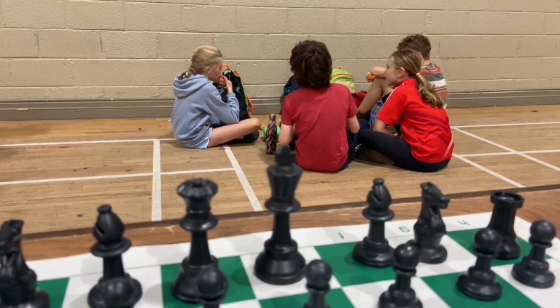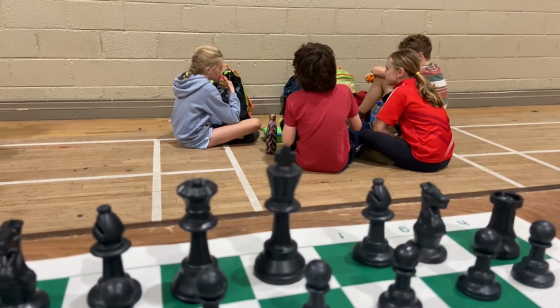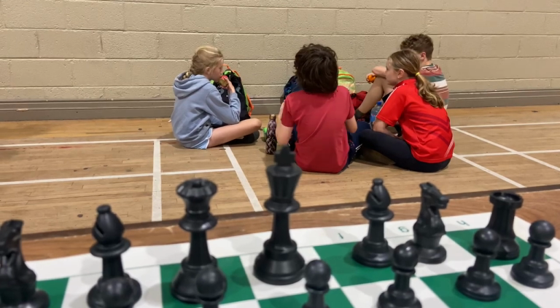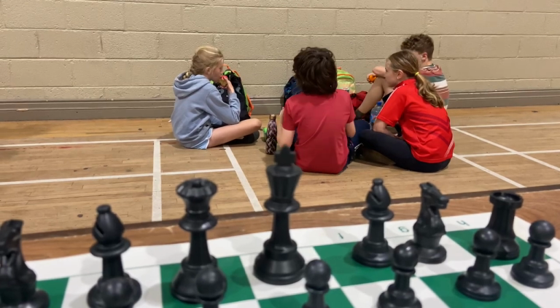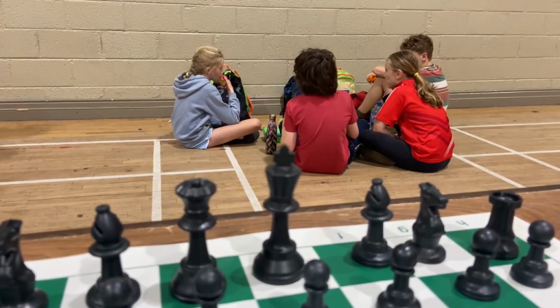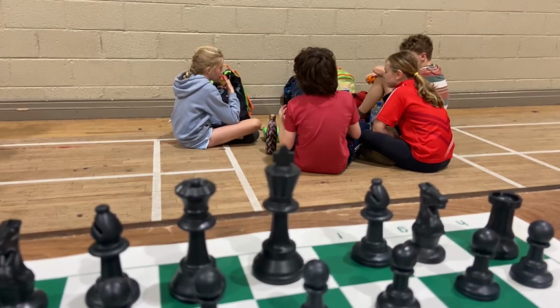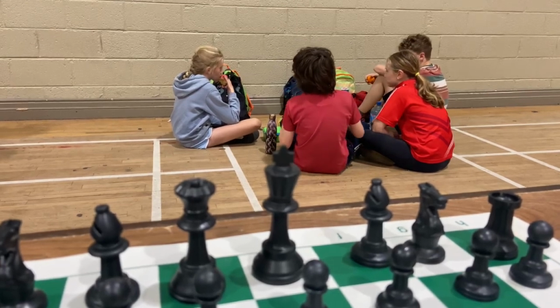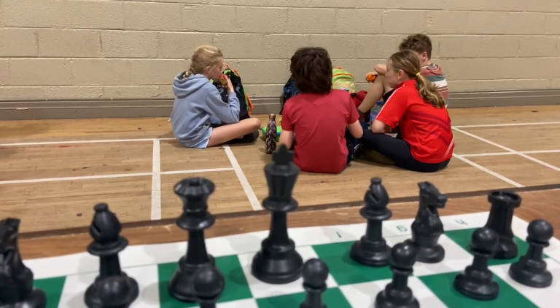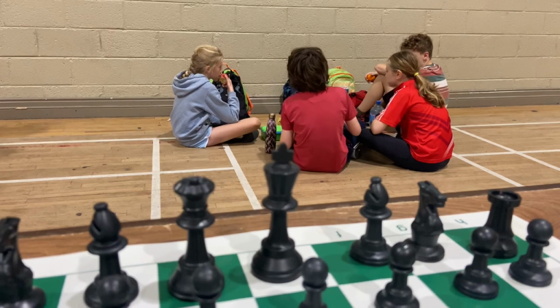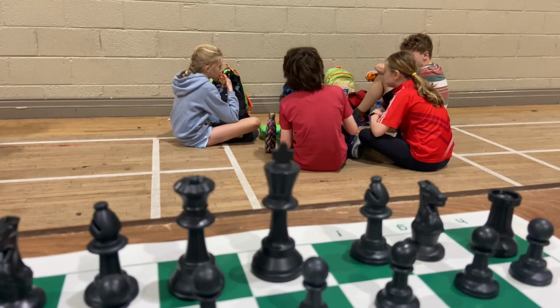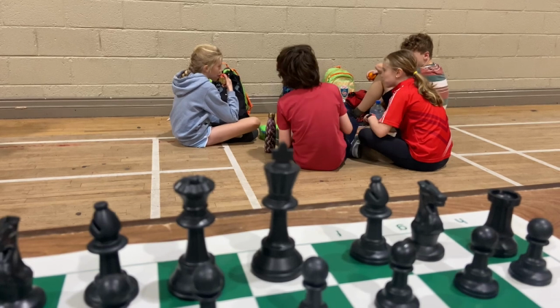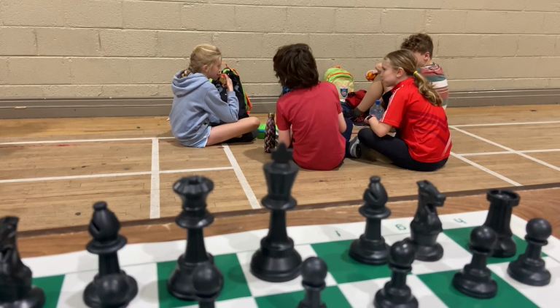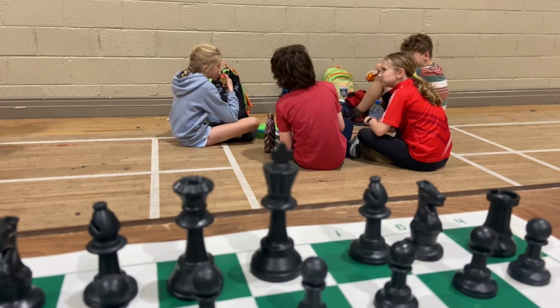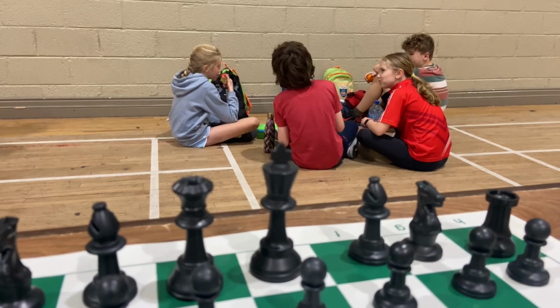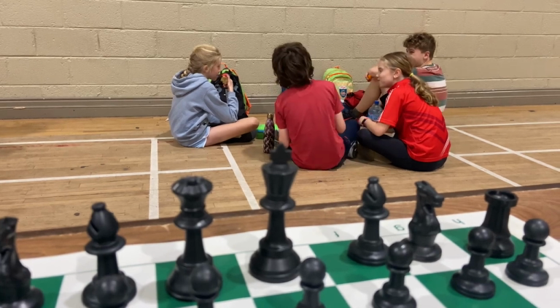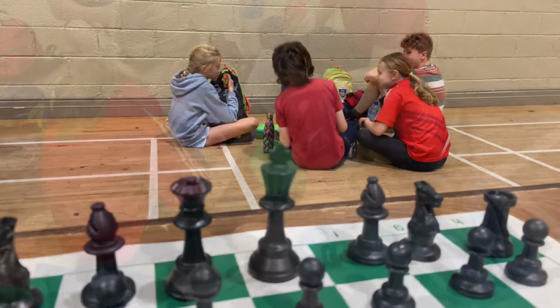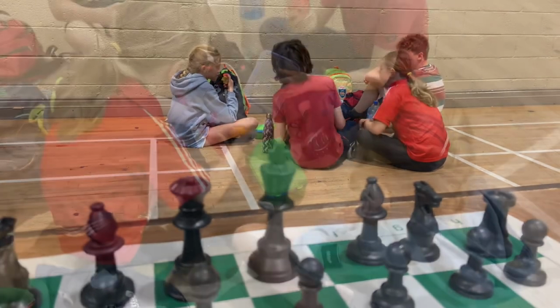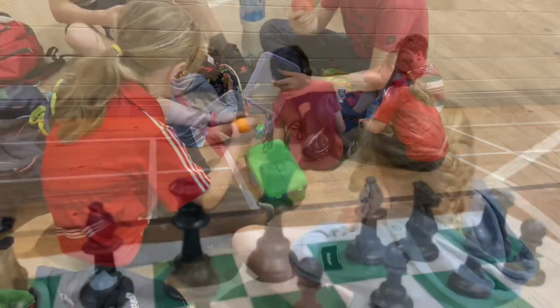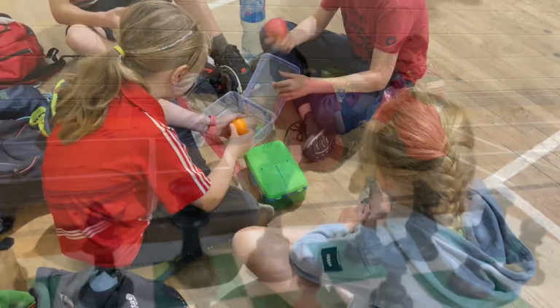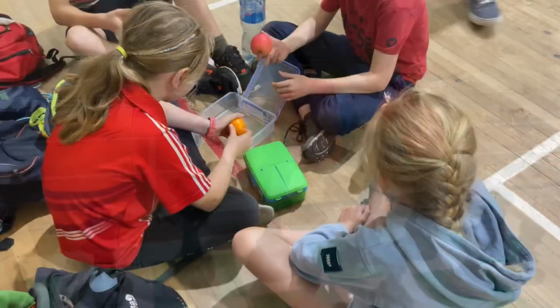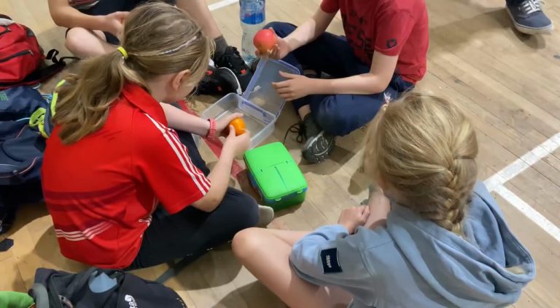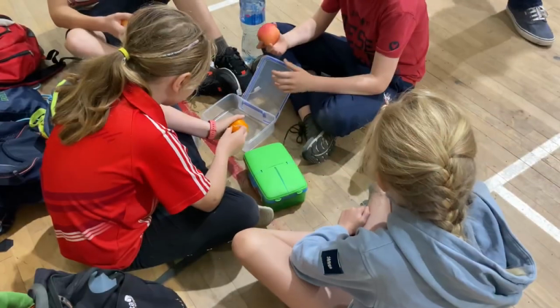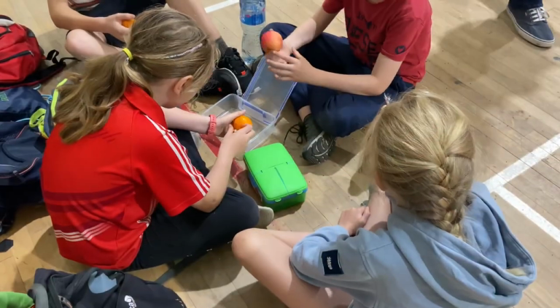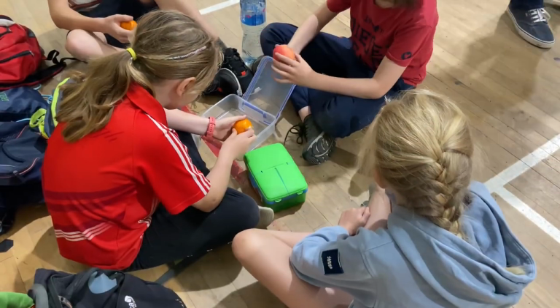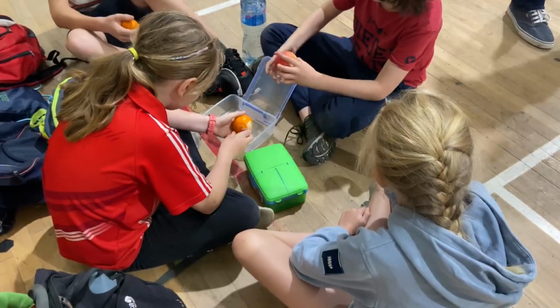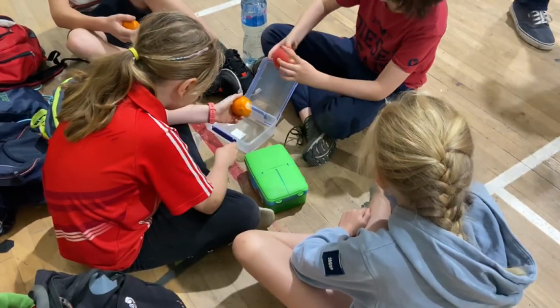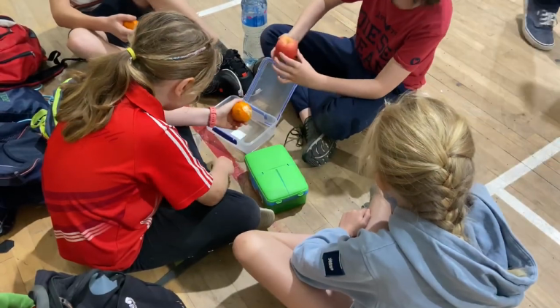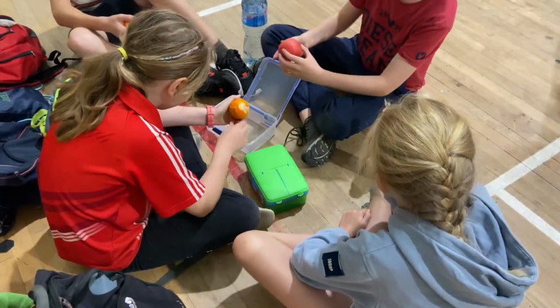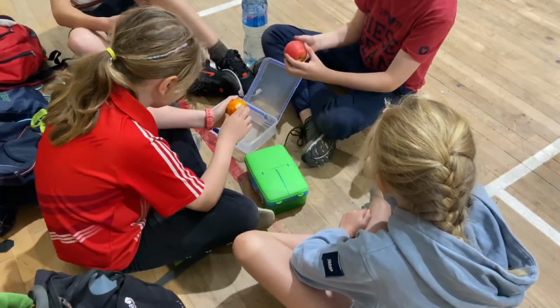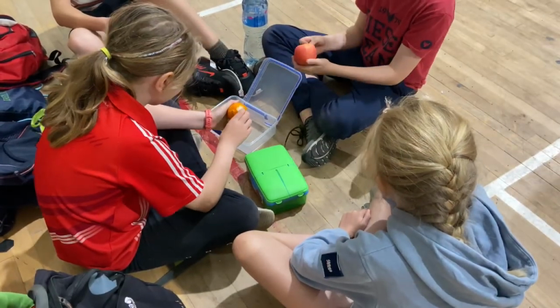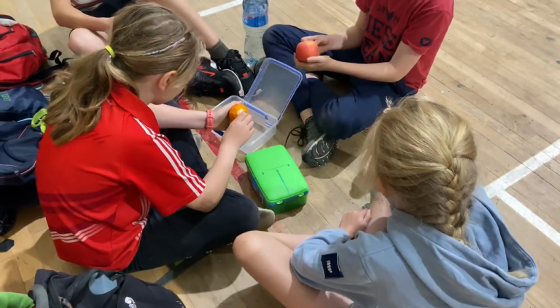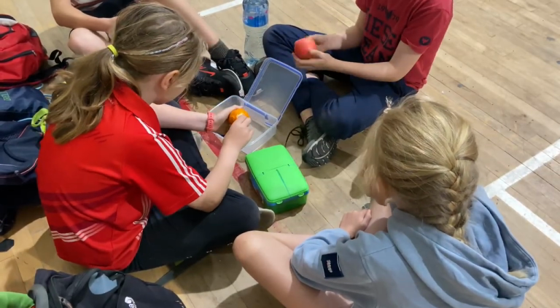At lunch time, sit beside your school bags and eat your lunch away from the main chess playing area.